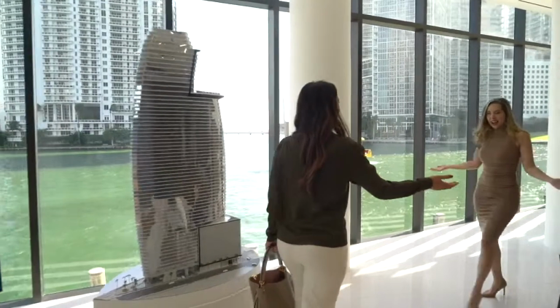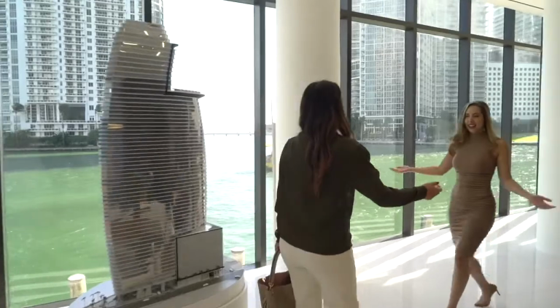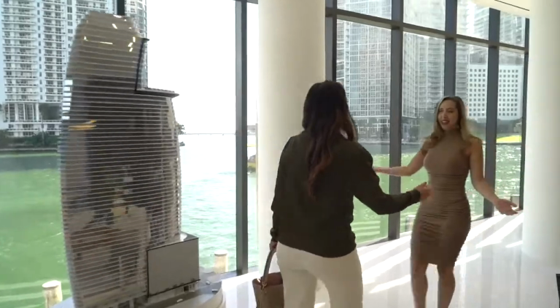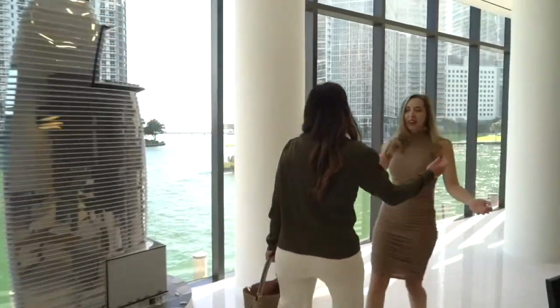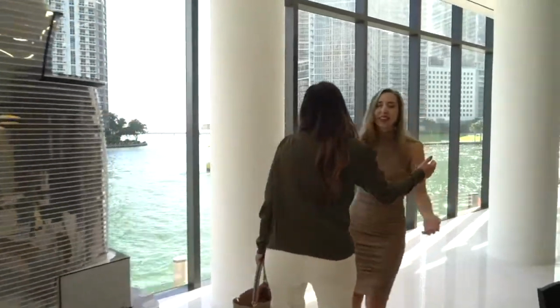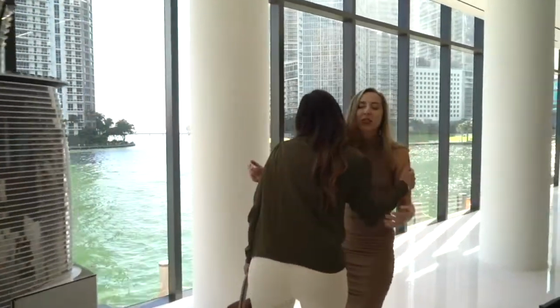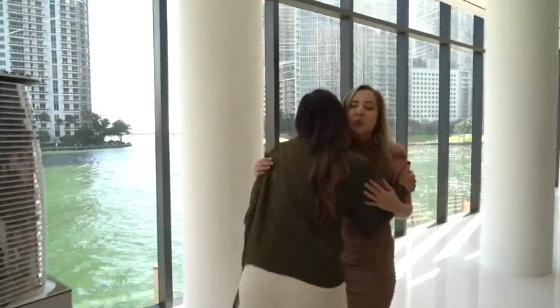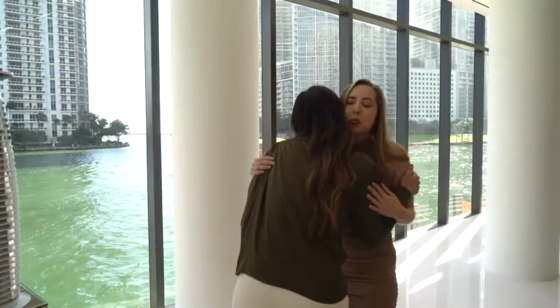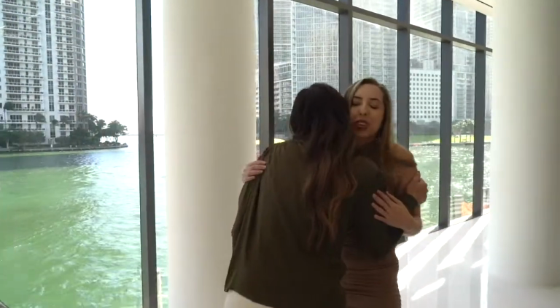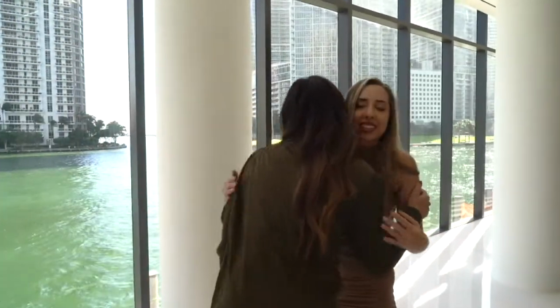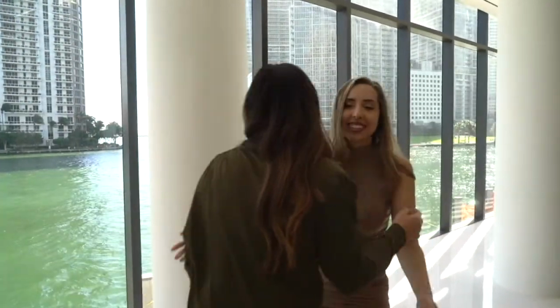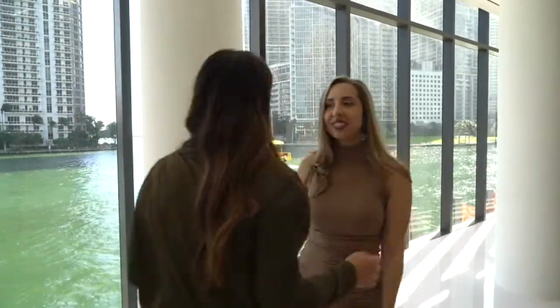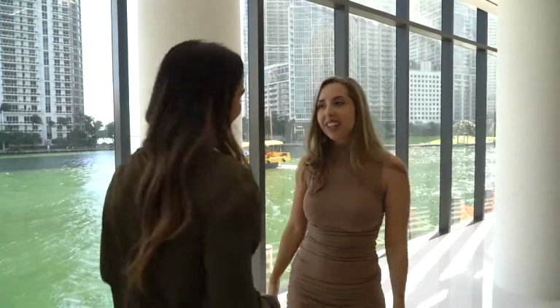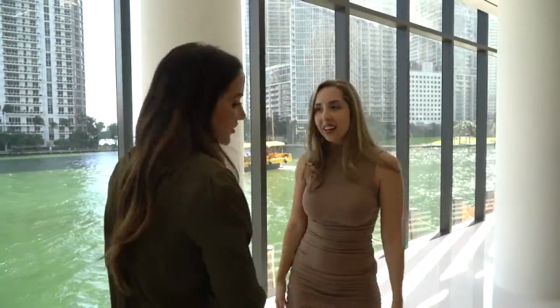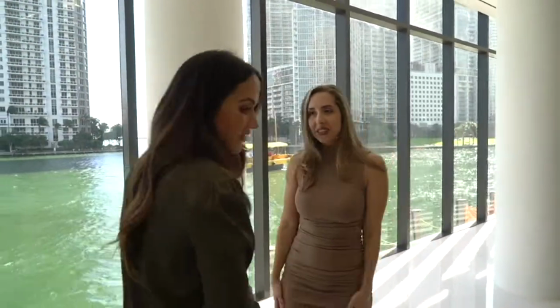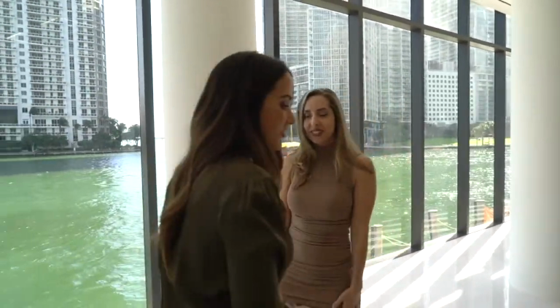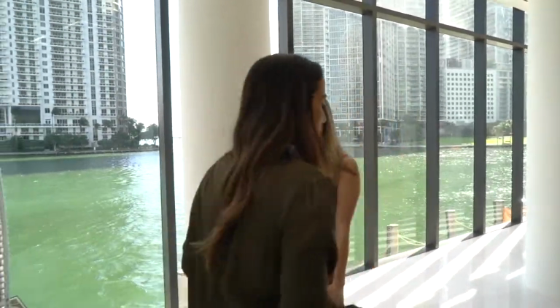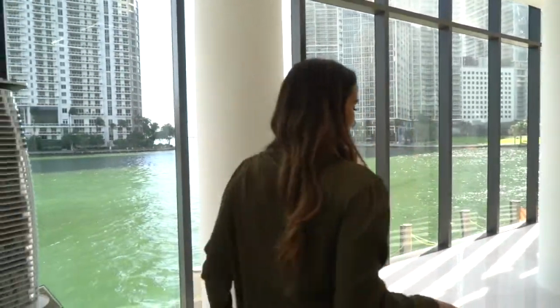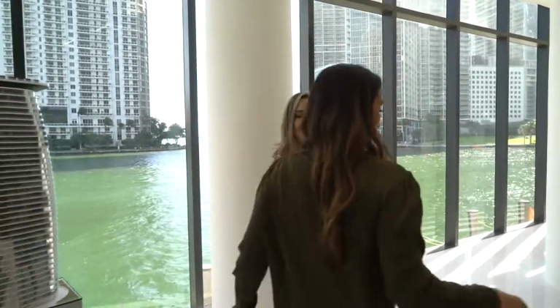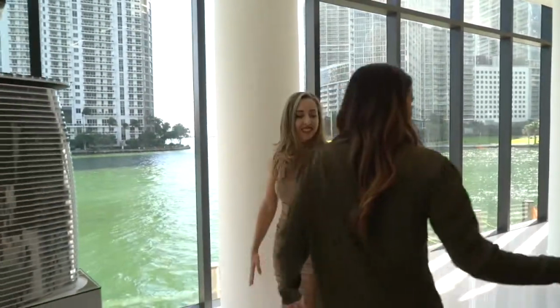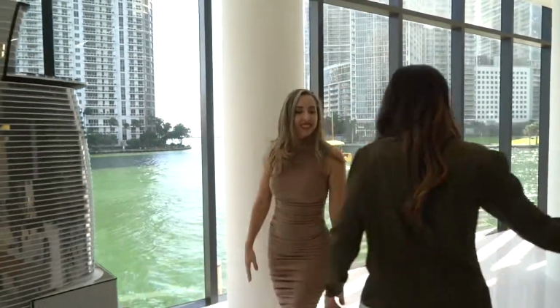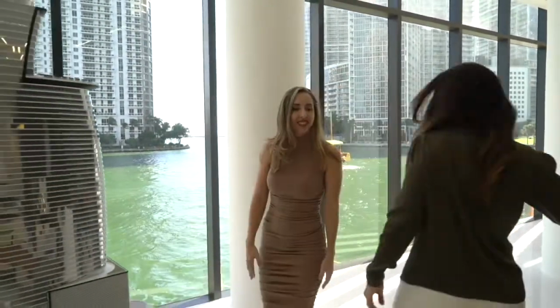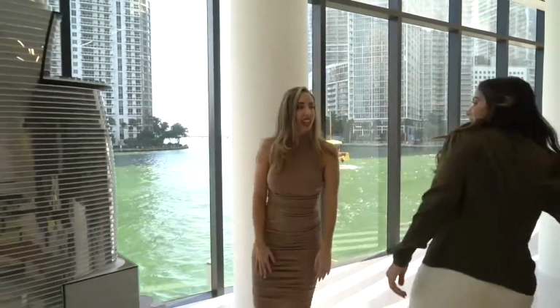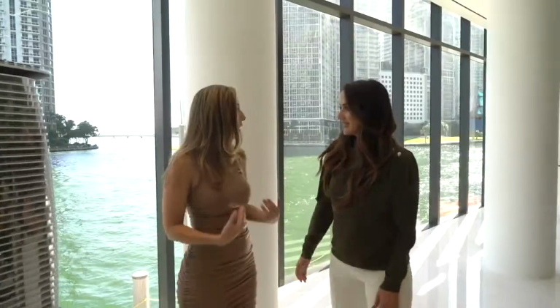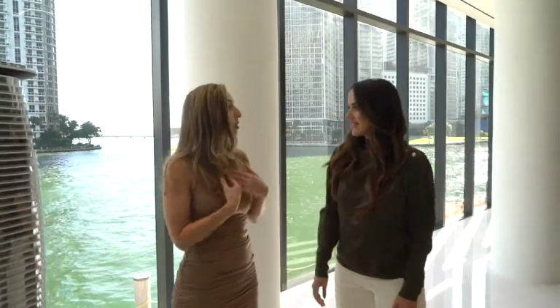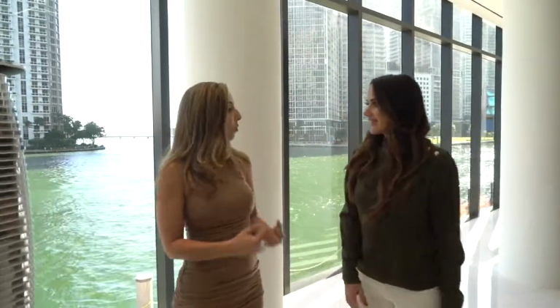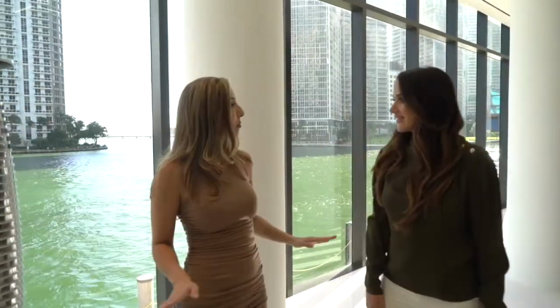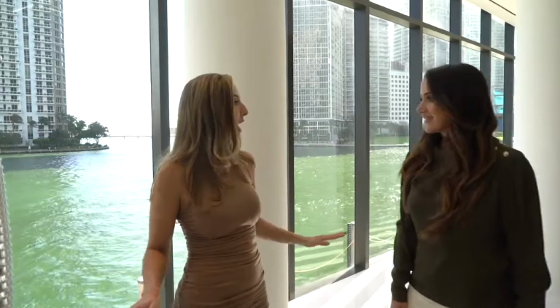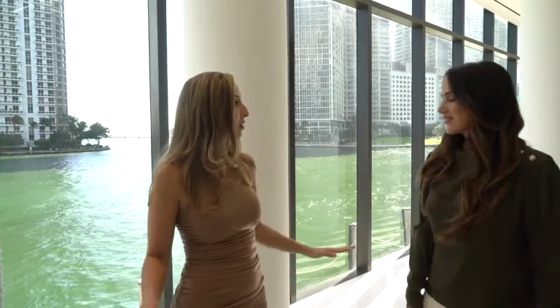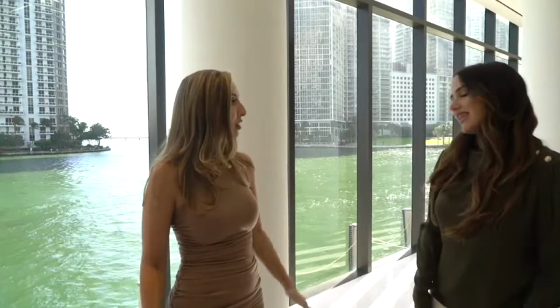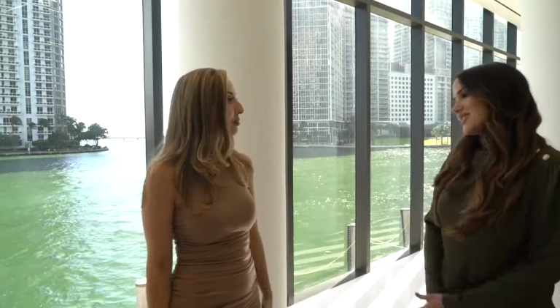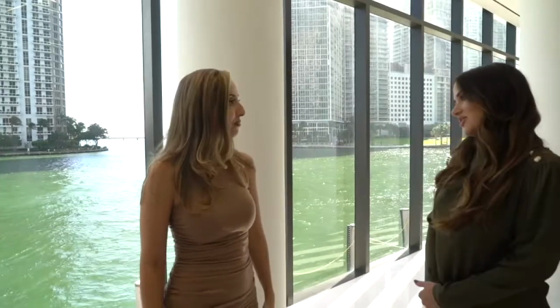Hello, how are you? Good, and yourself? Good, it's always so nice to see you. Always so happy to have you here. Thank you.